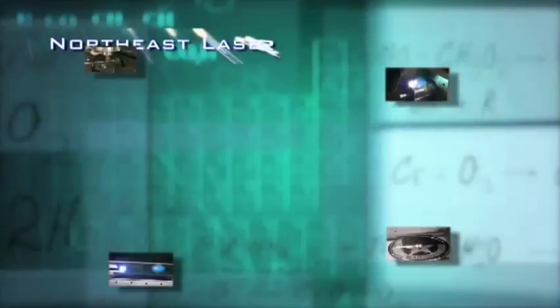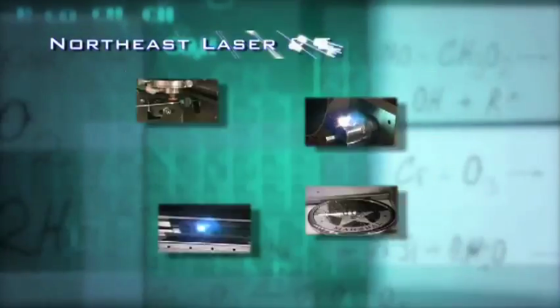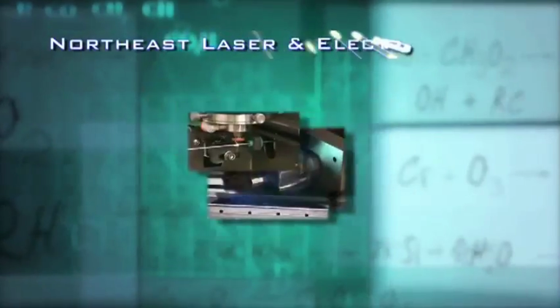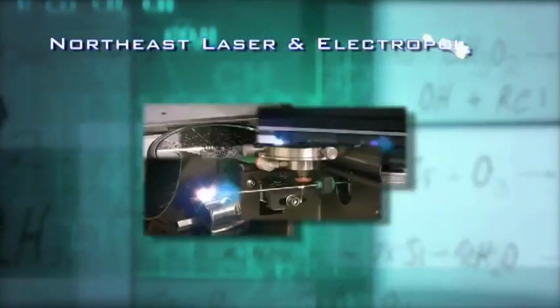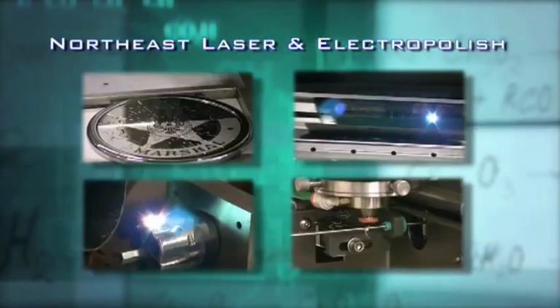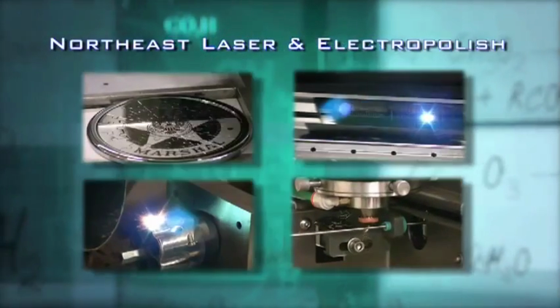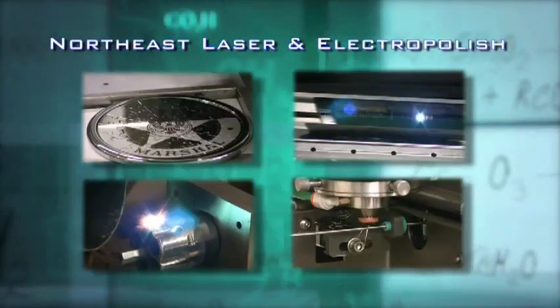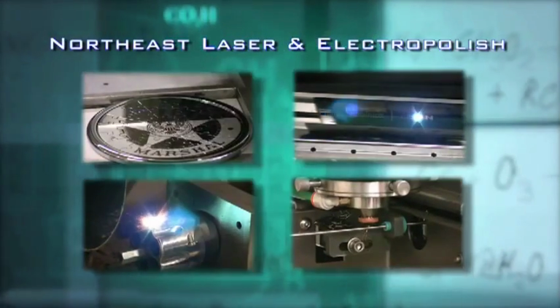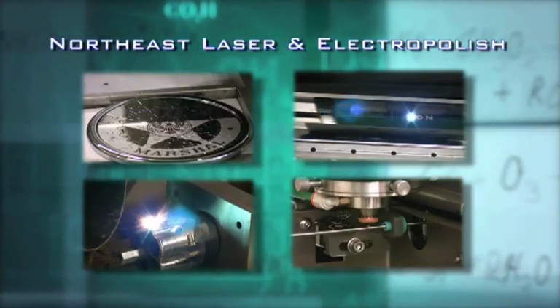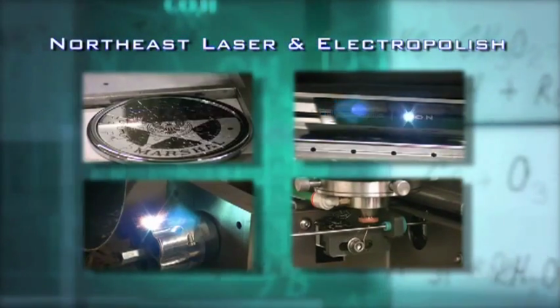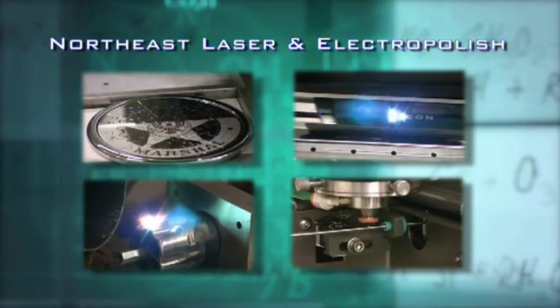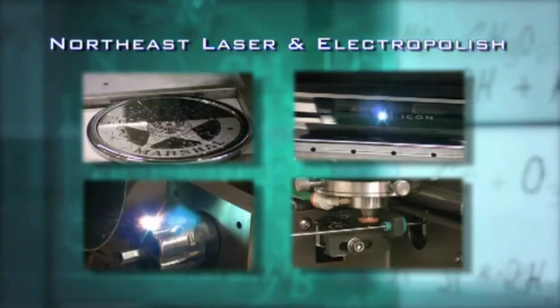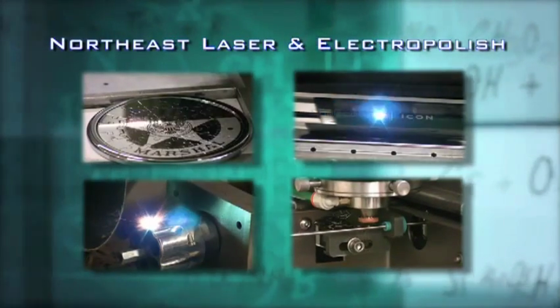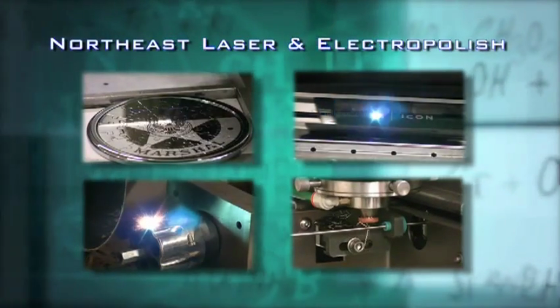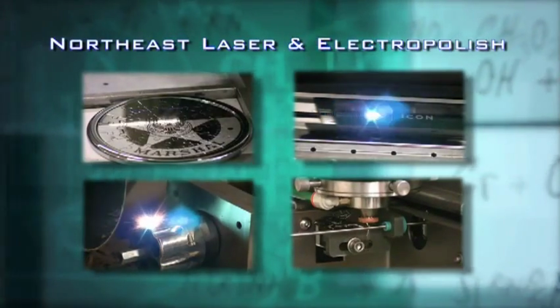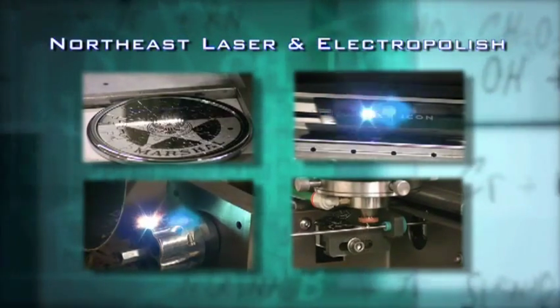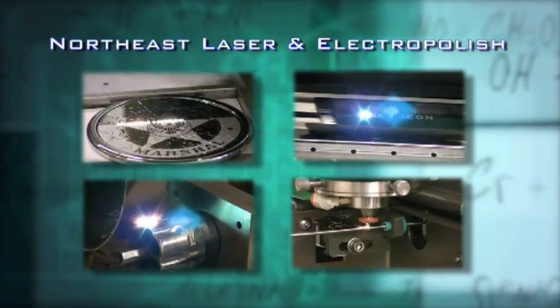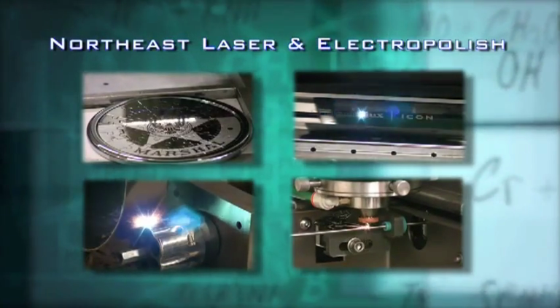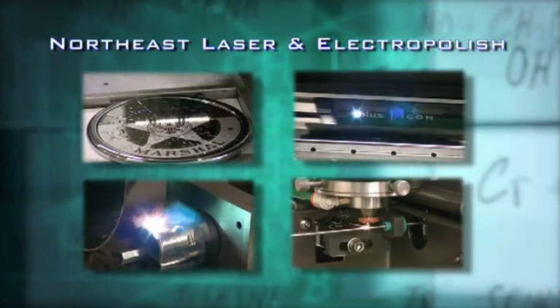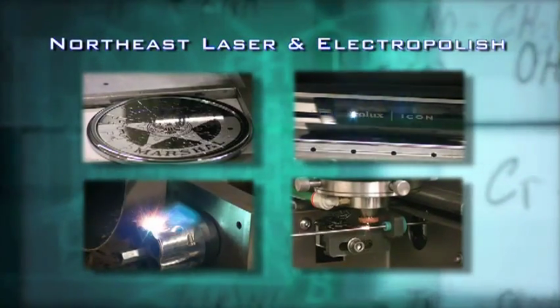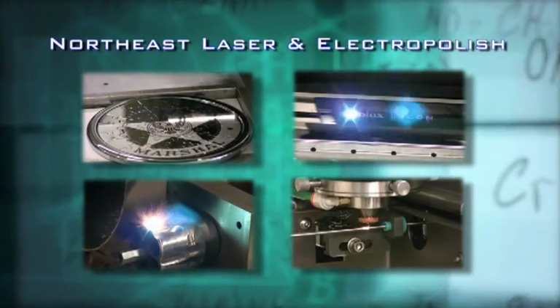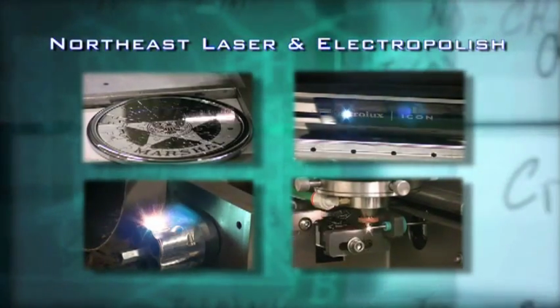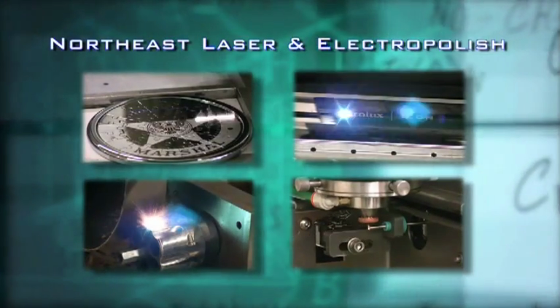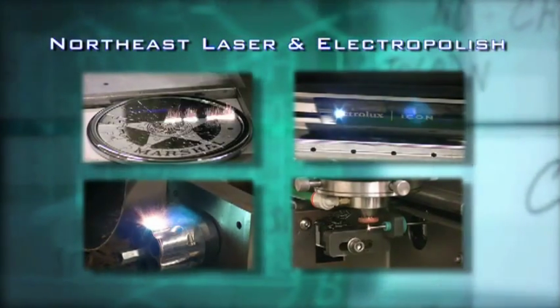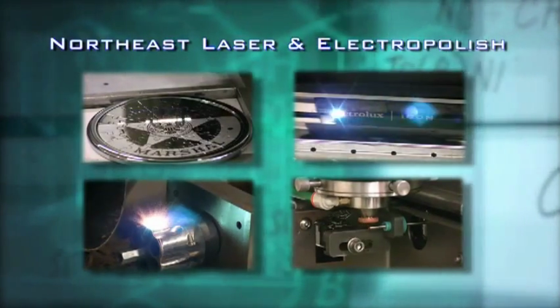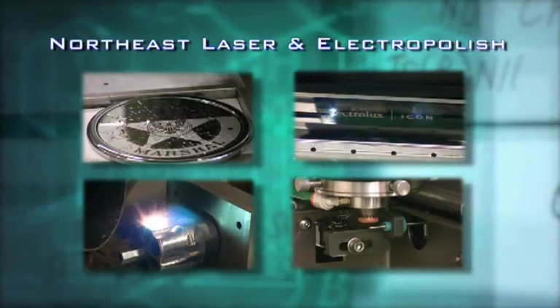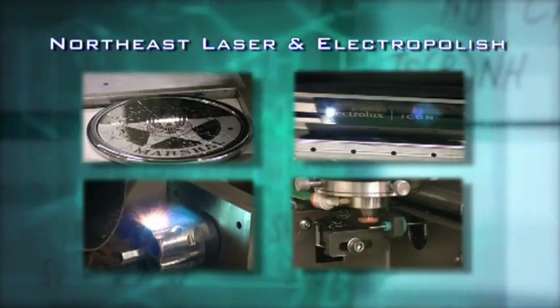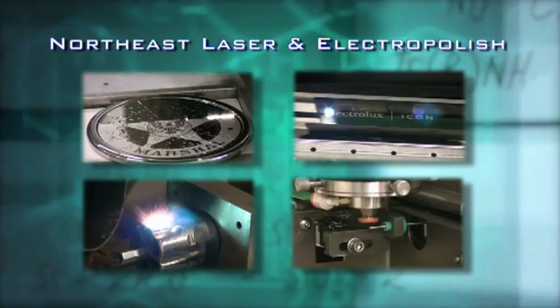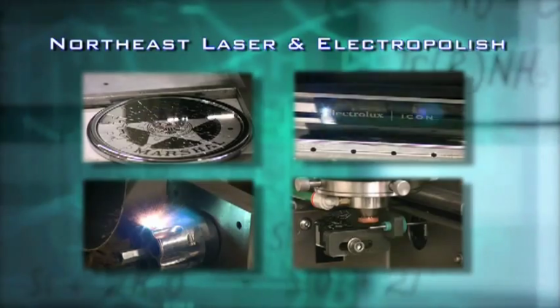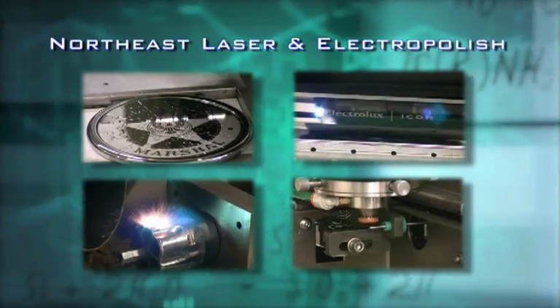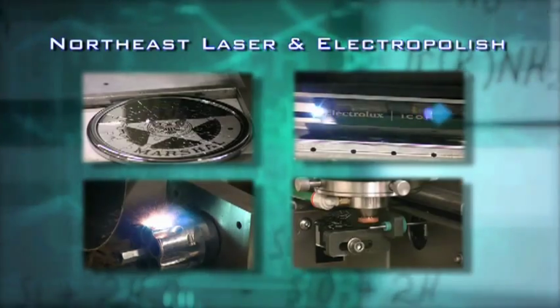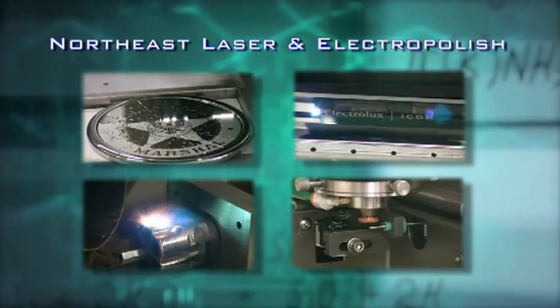Northeast Laser and Electropolish — your one-stop source for laser engraving and cutting.